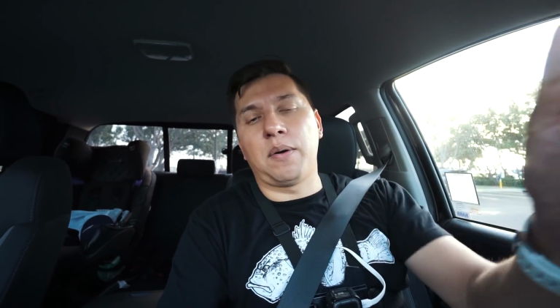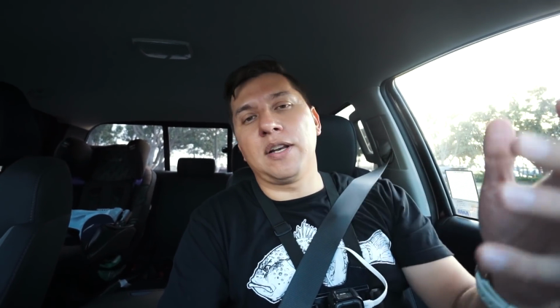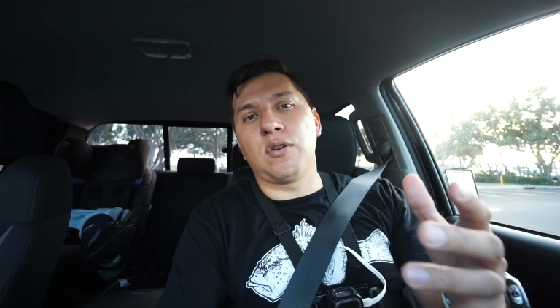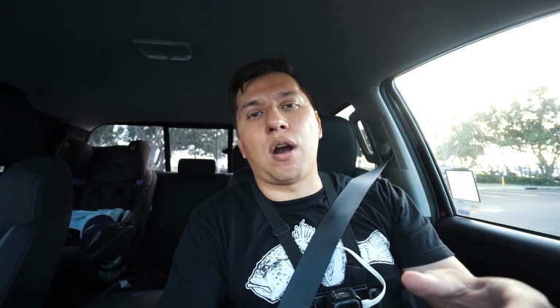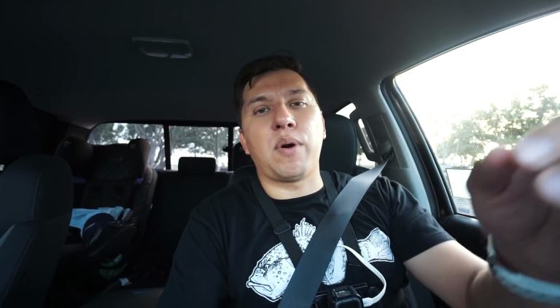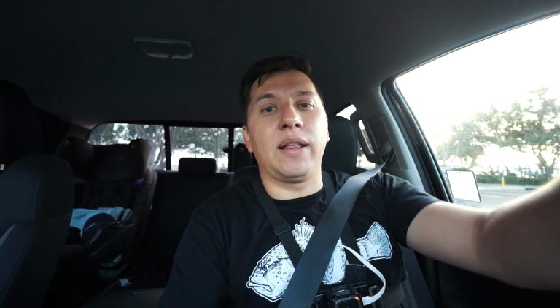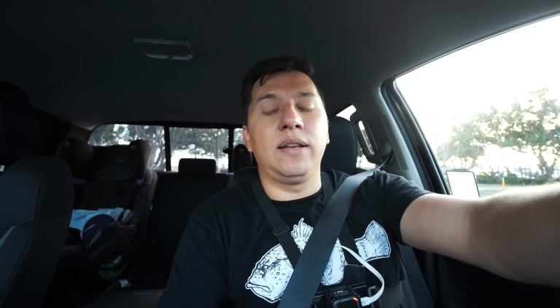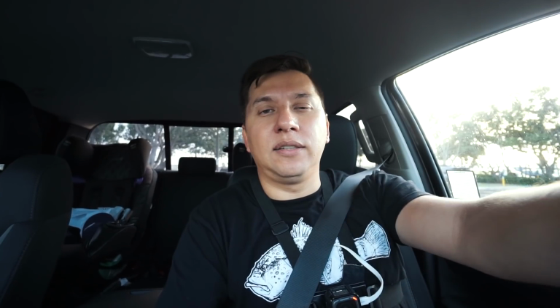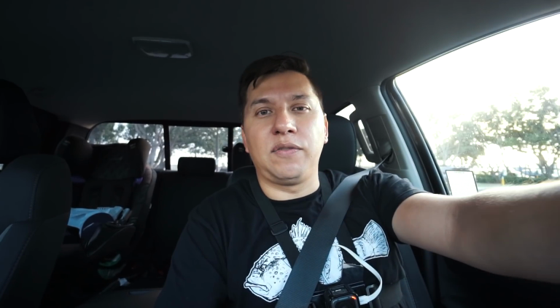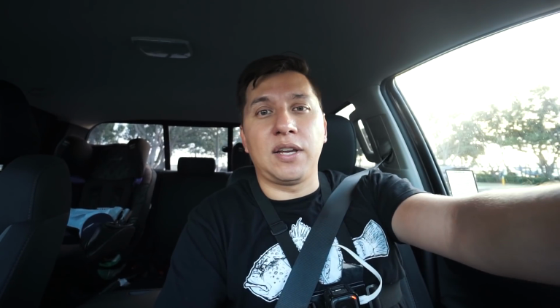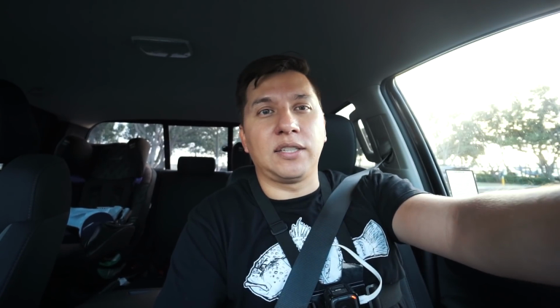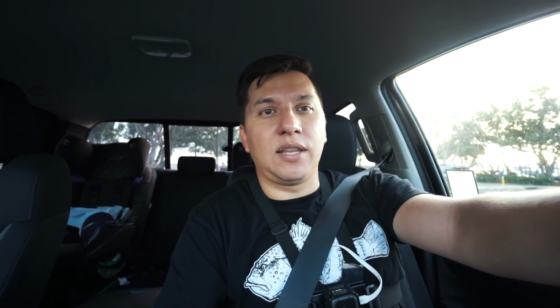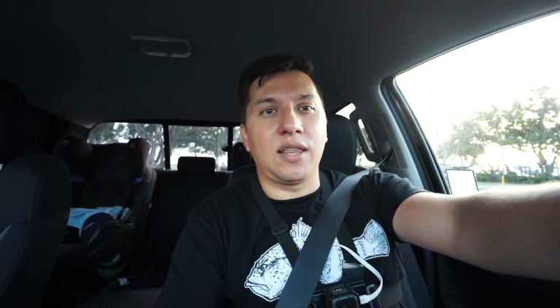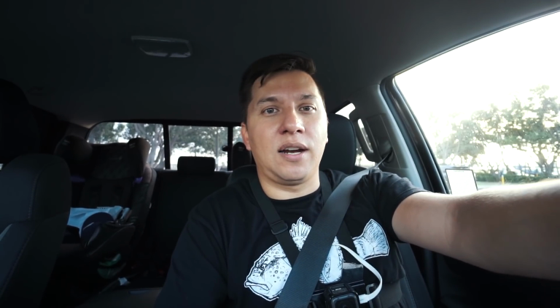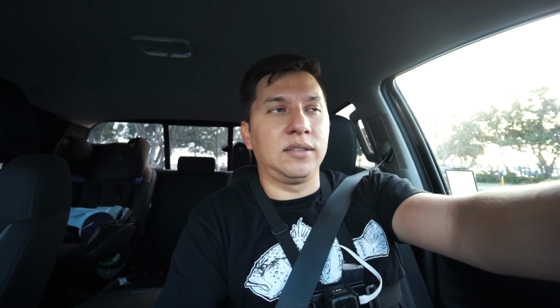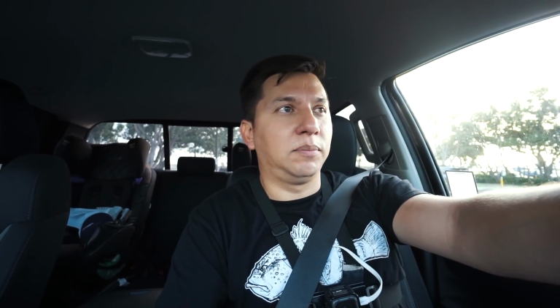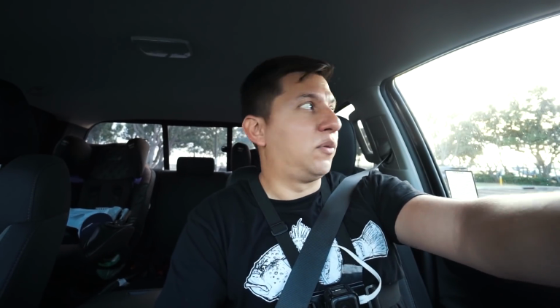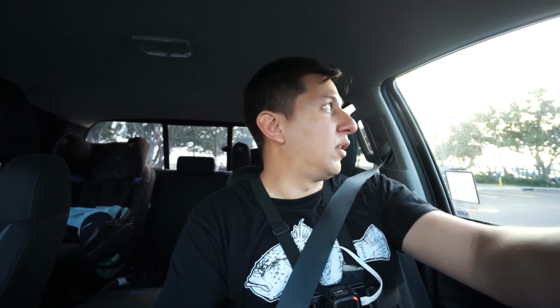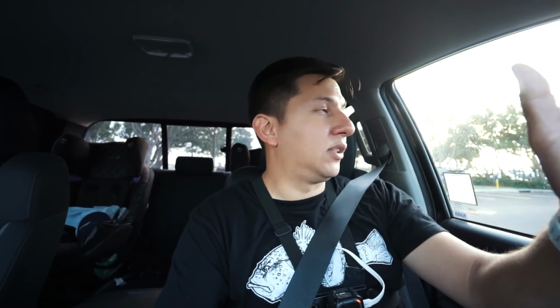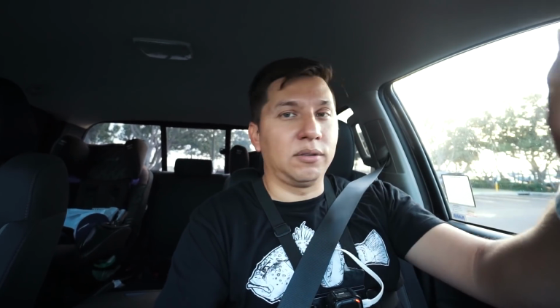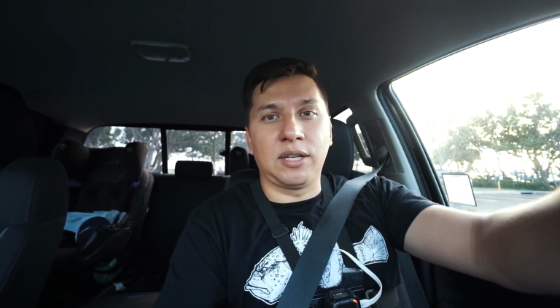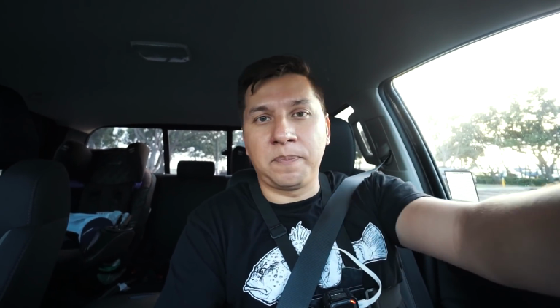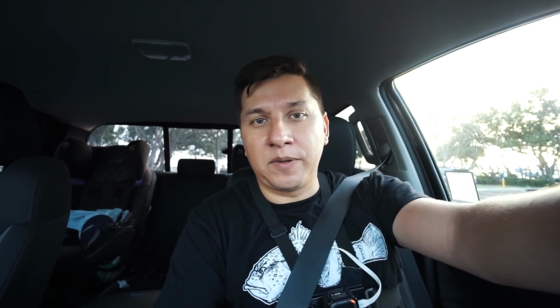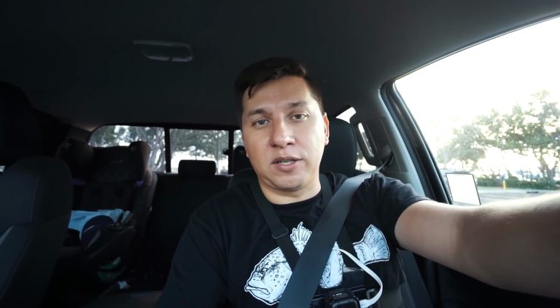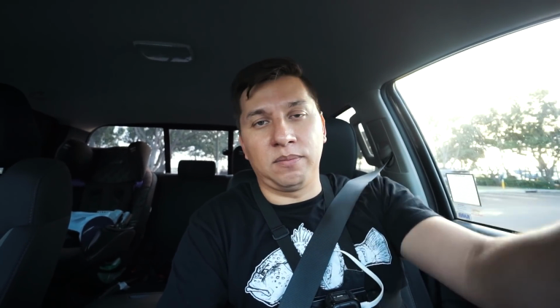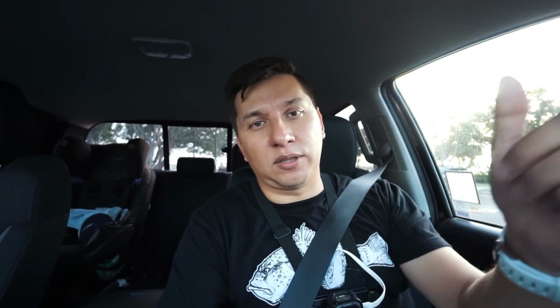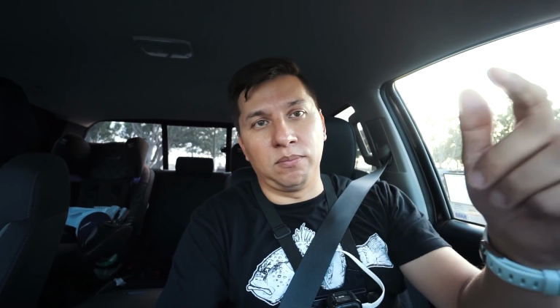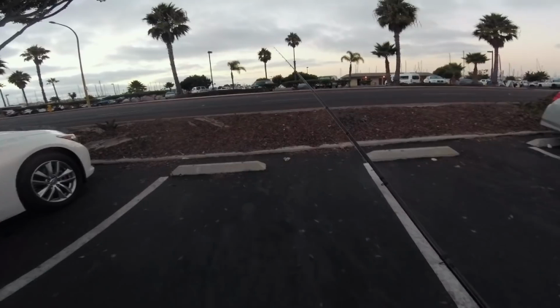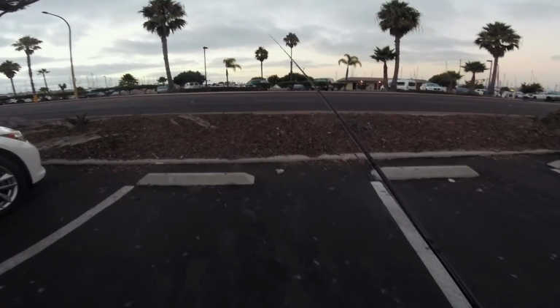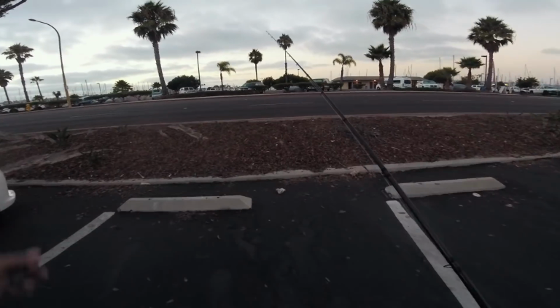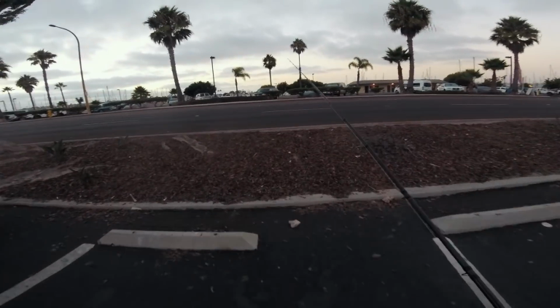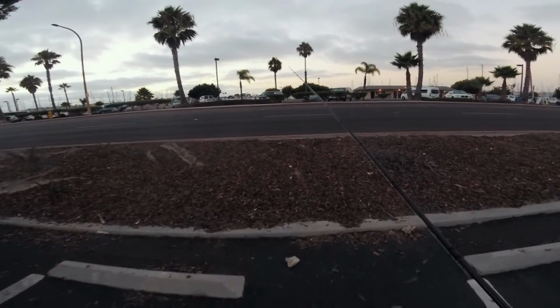Now we're going to go to Harbor Island and see if we can get anything there before the sun goes down. Let's go.